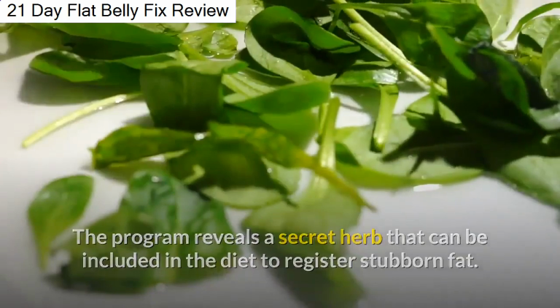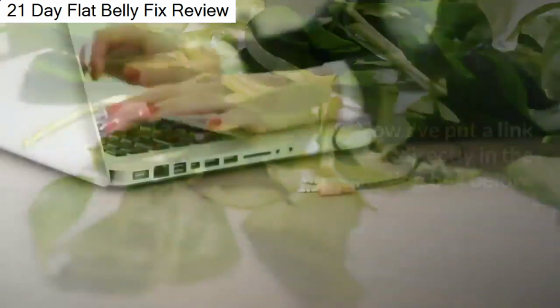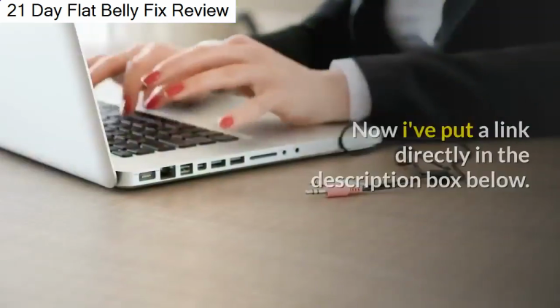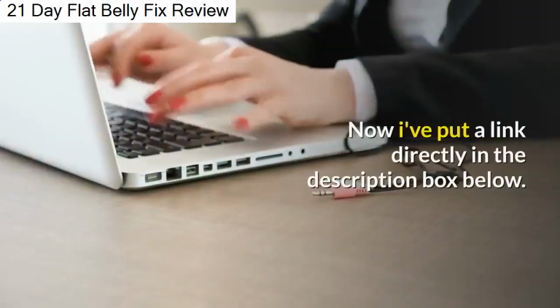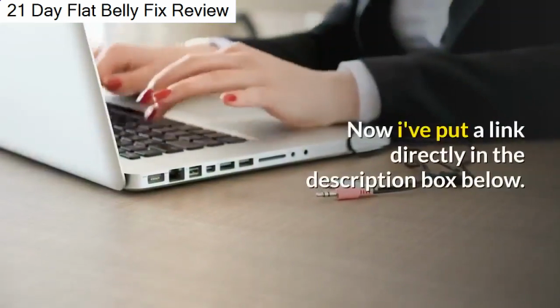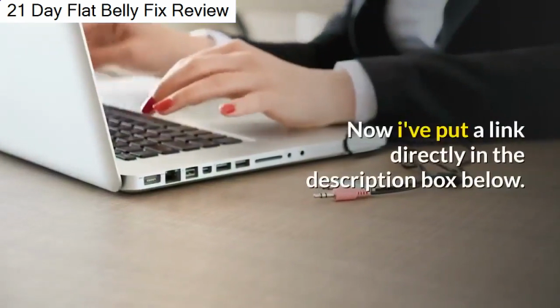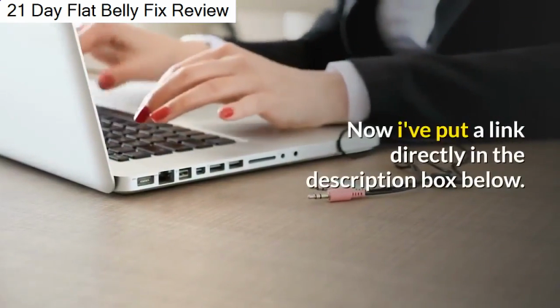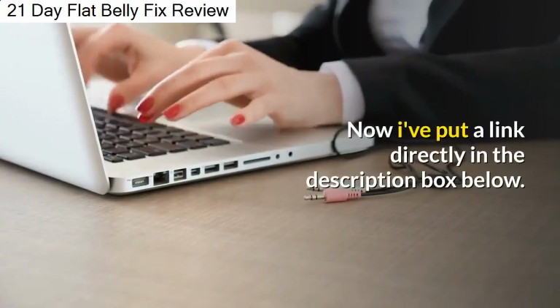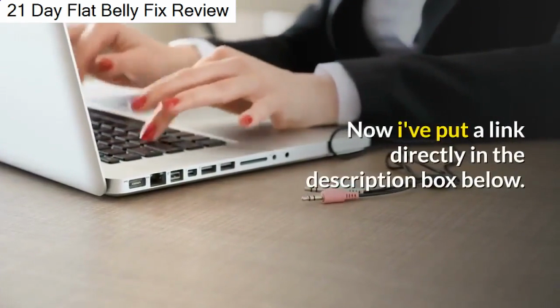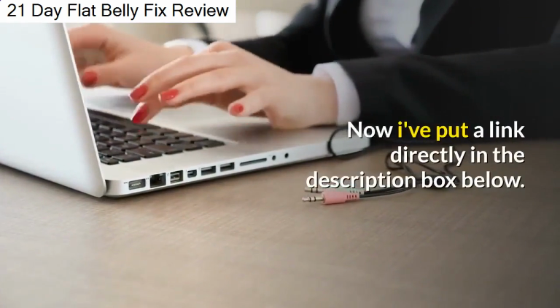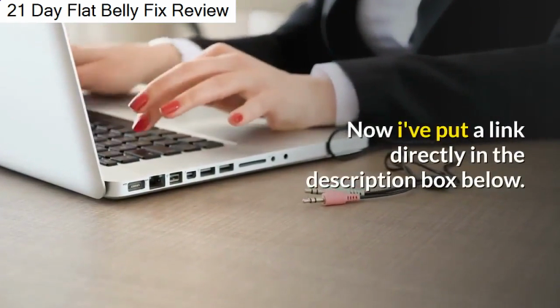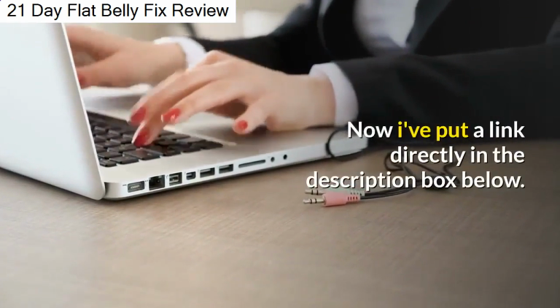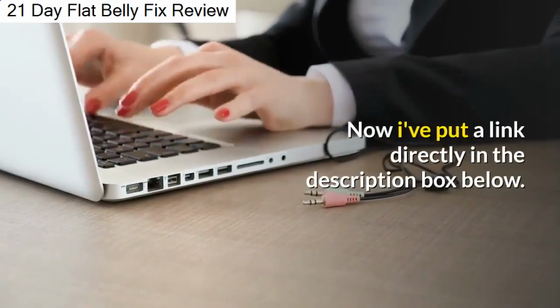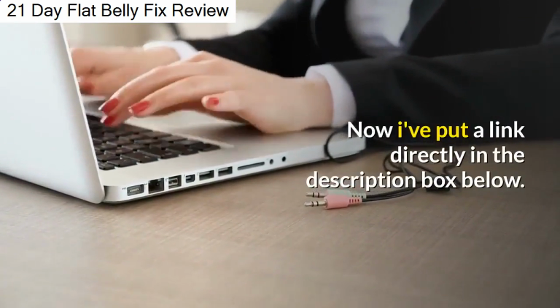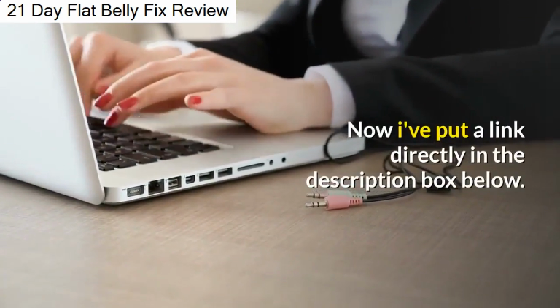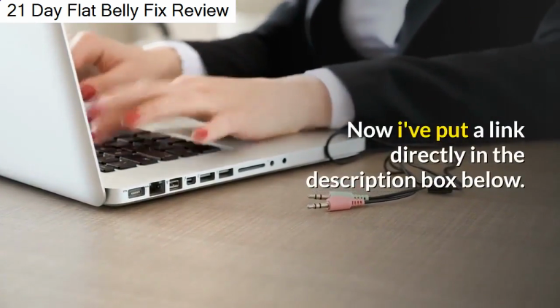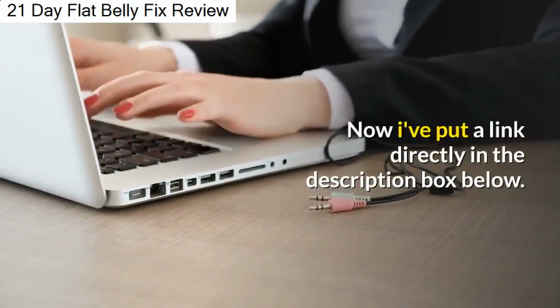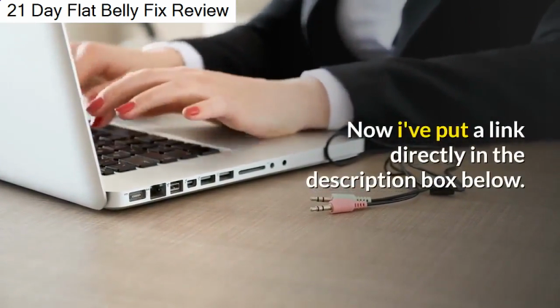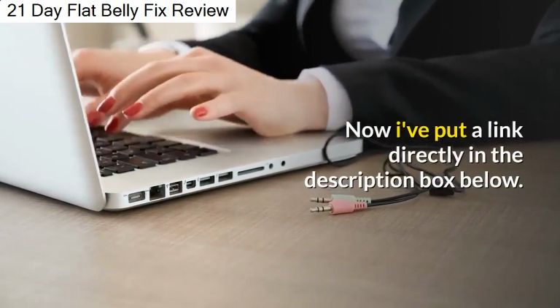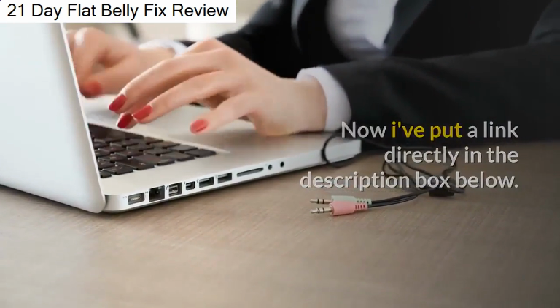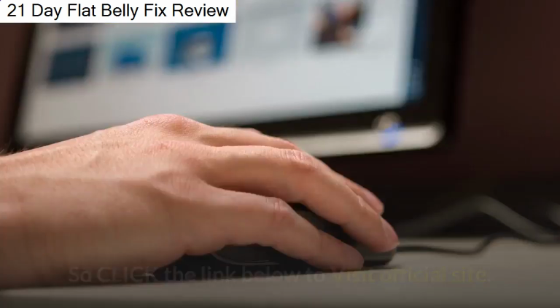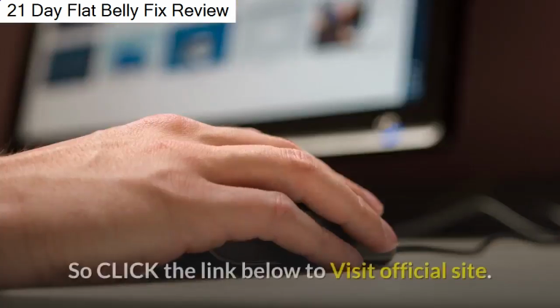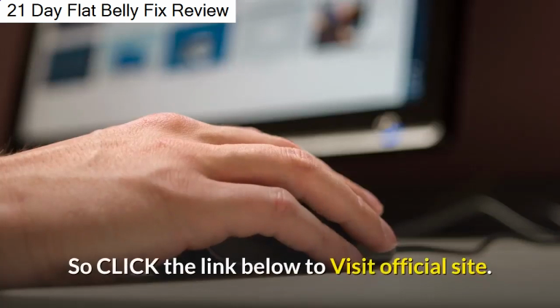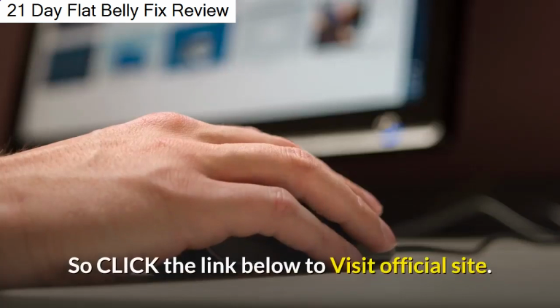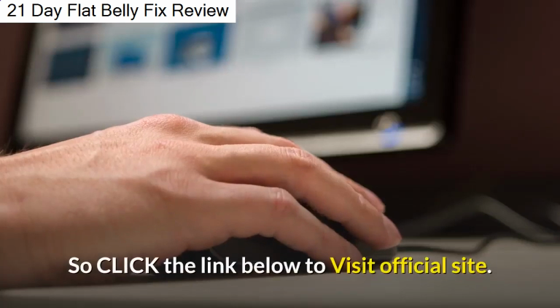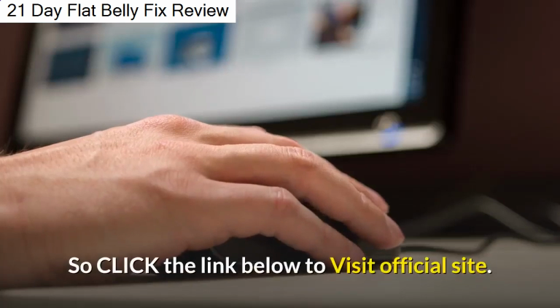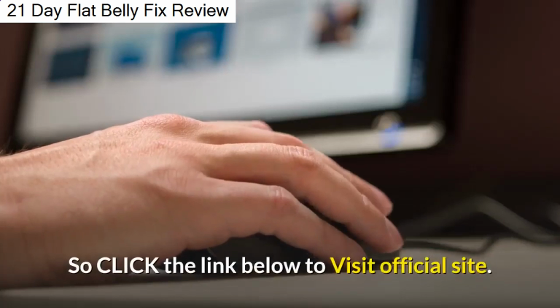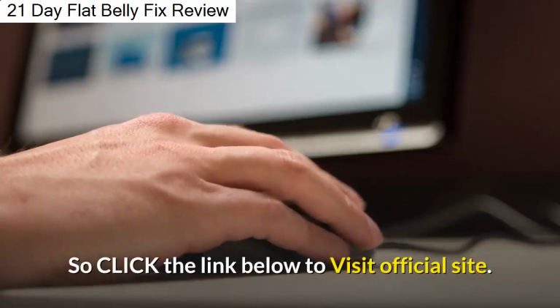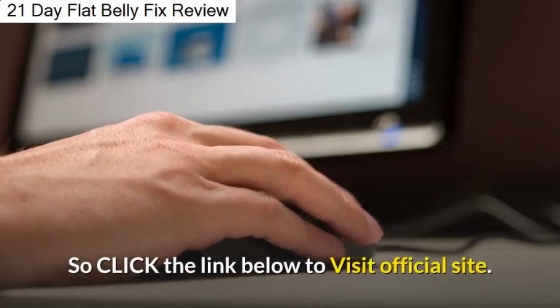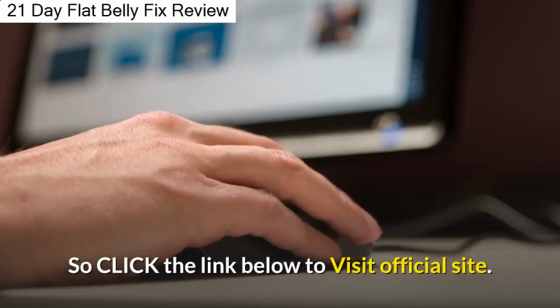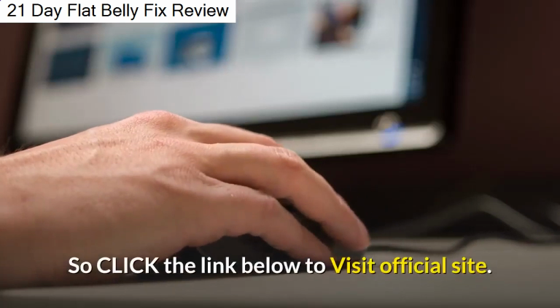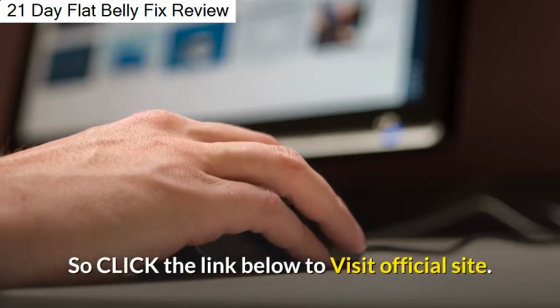I've put a link directly in the description box below. Click the link below to visit the official site.